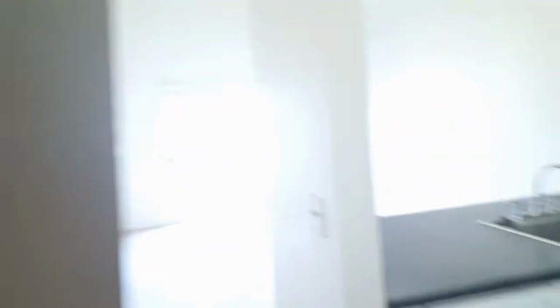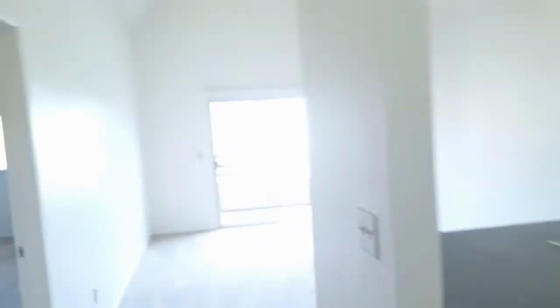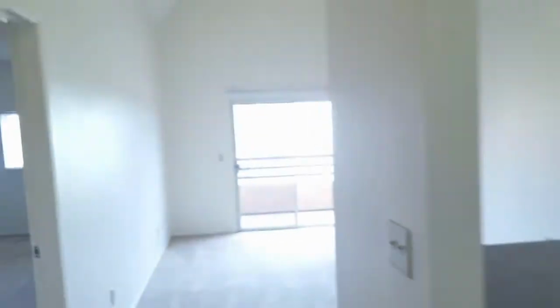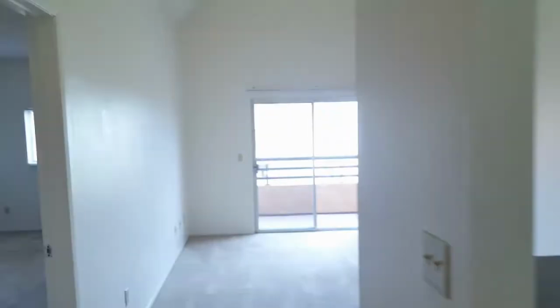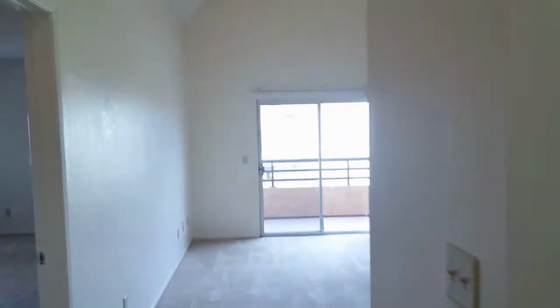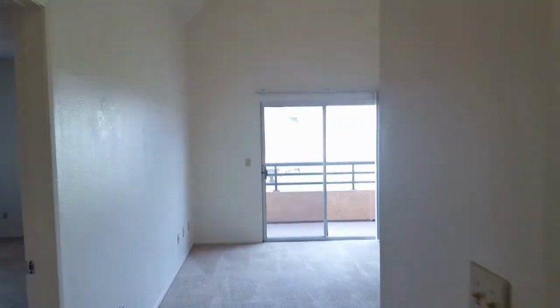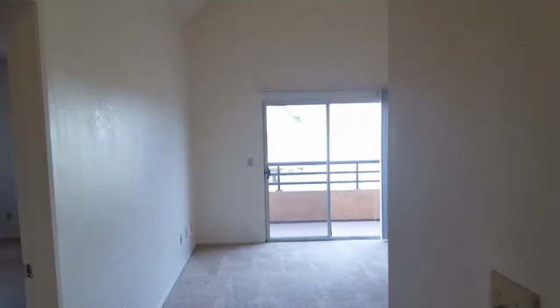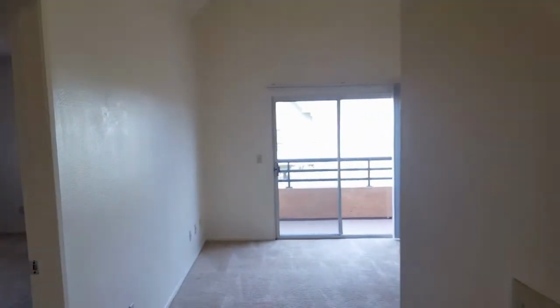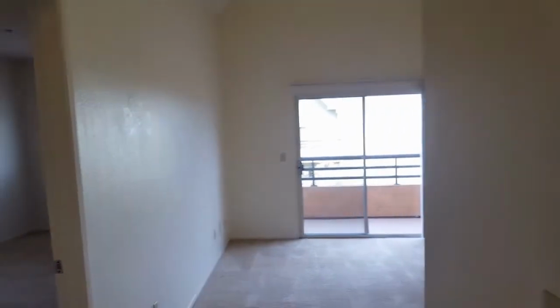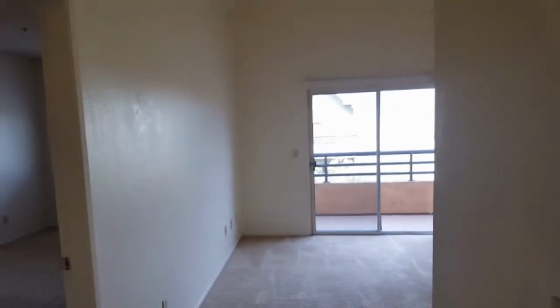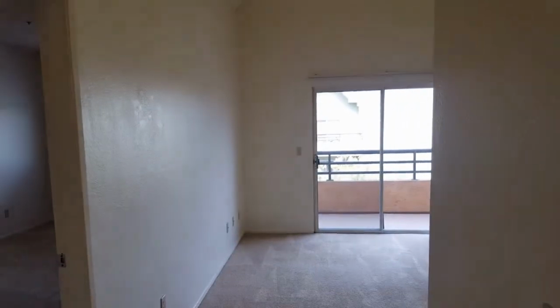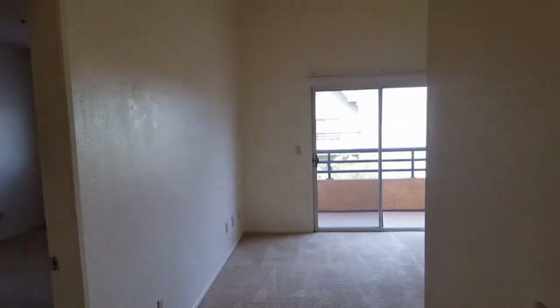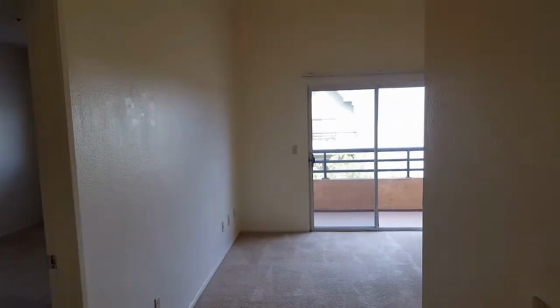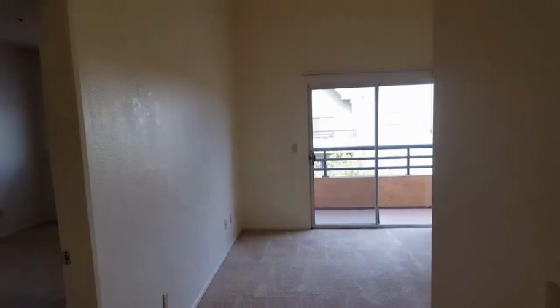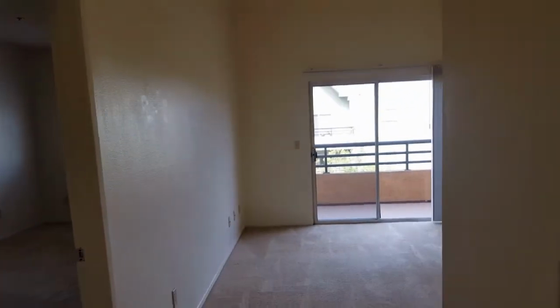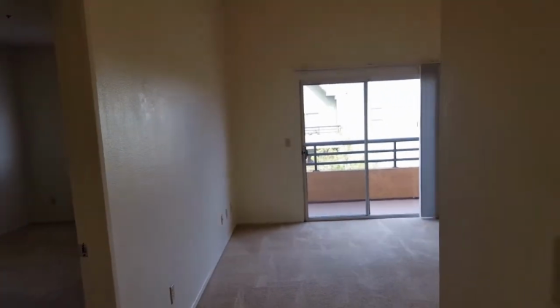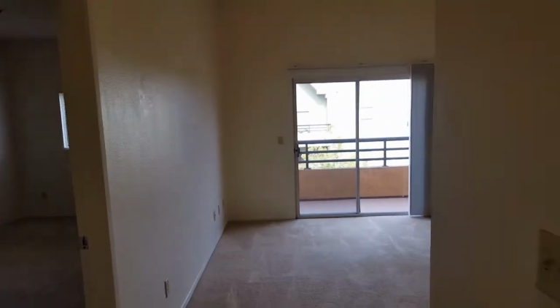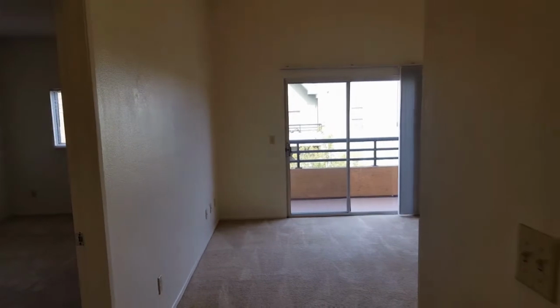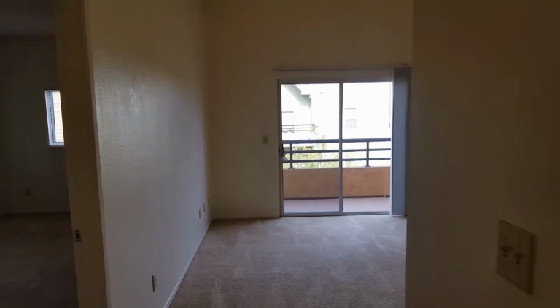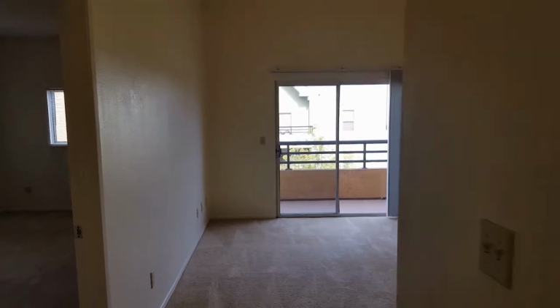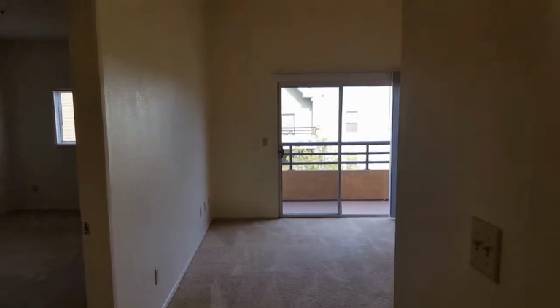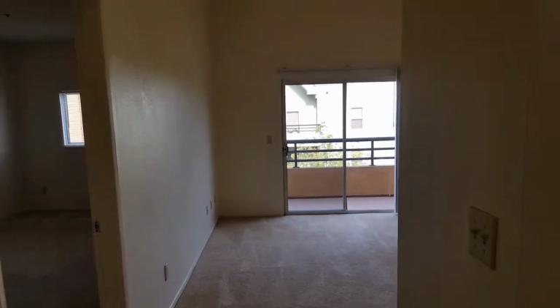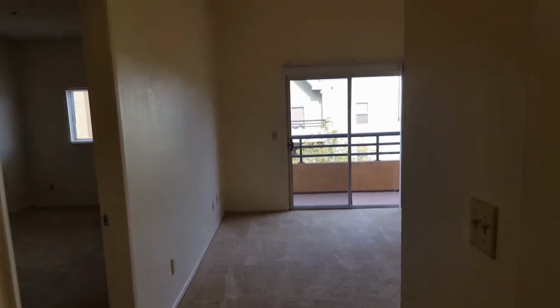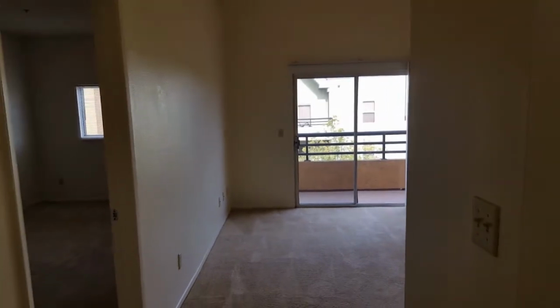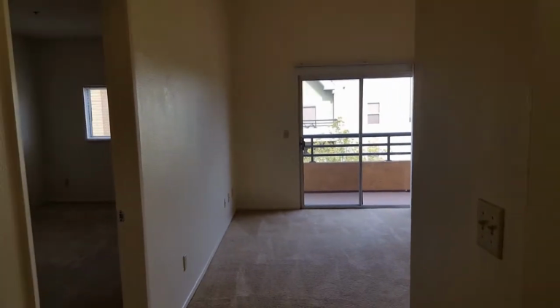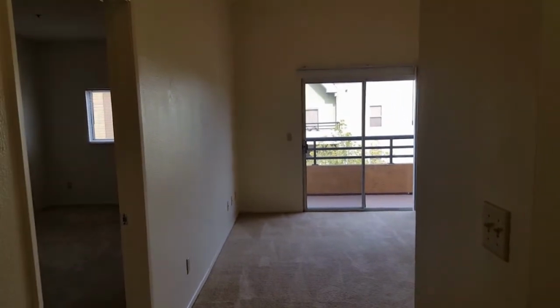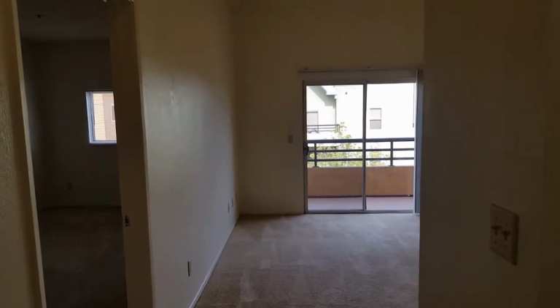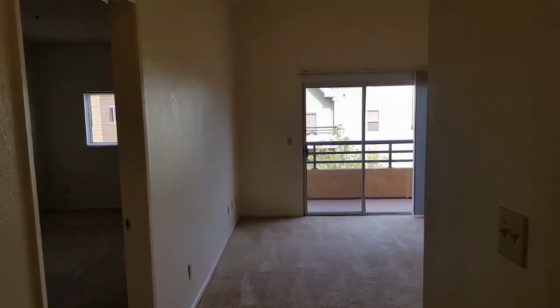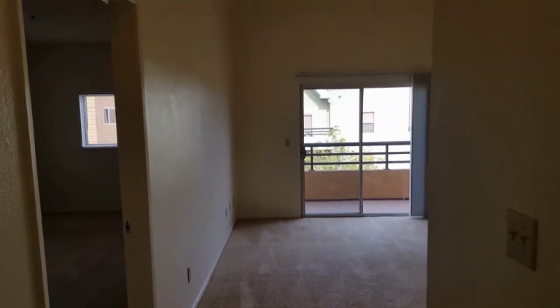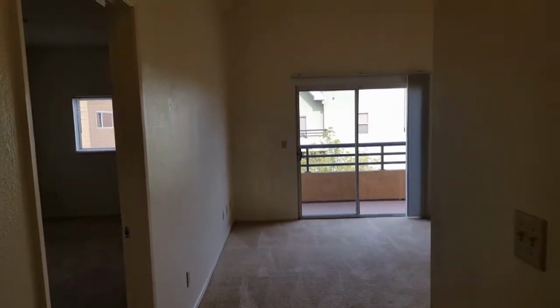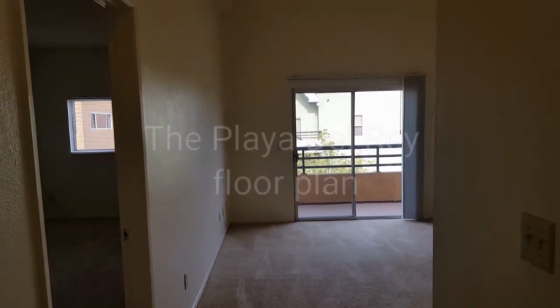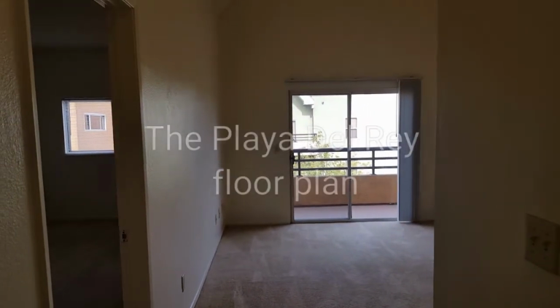Welcome to Park West. Today we'll be viewing our one bedroom.